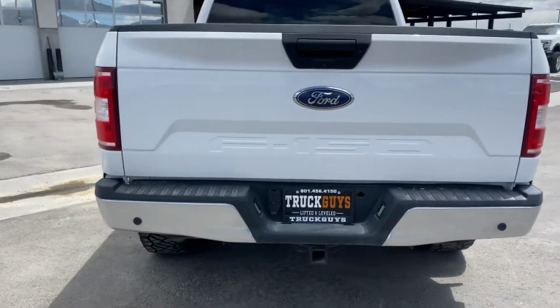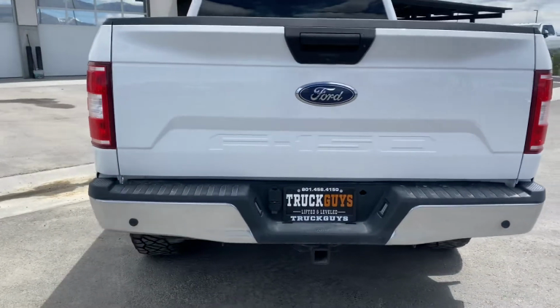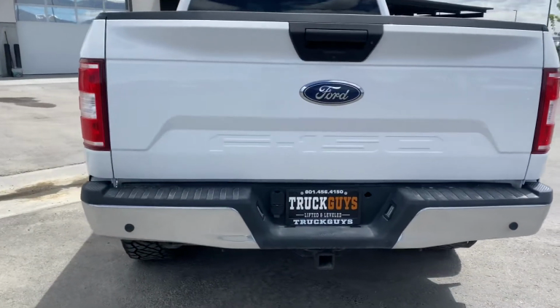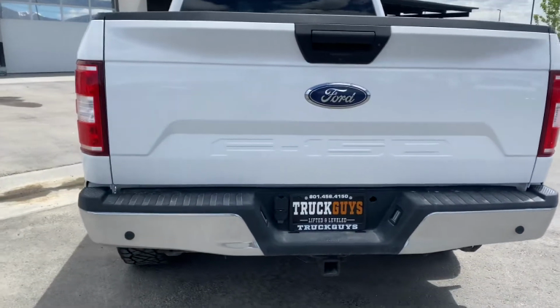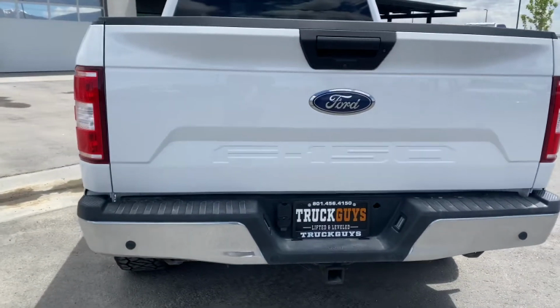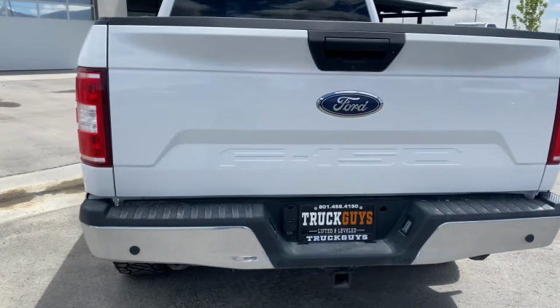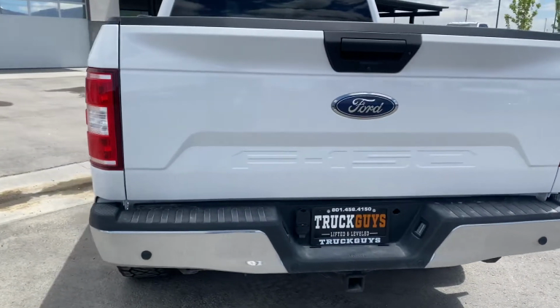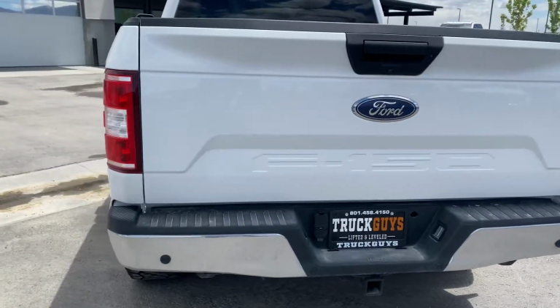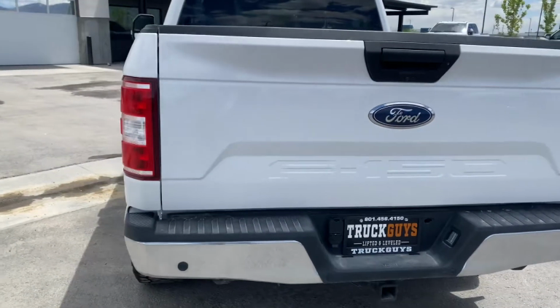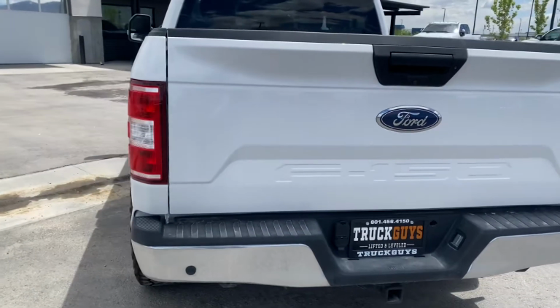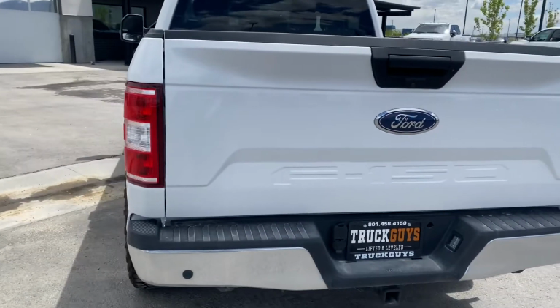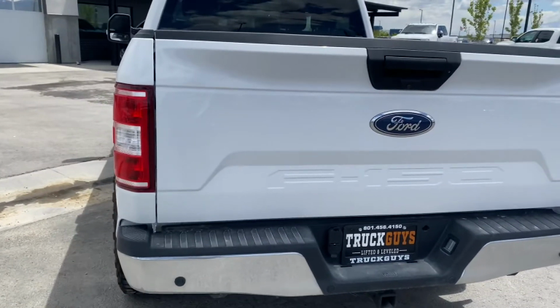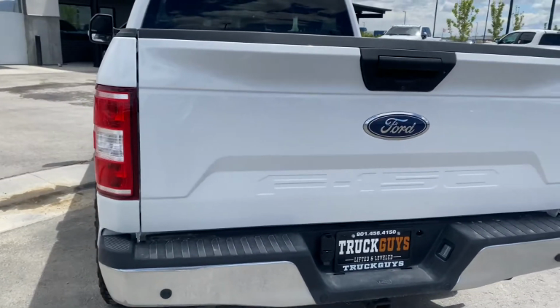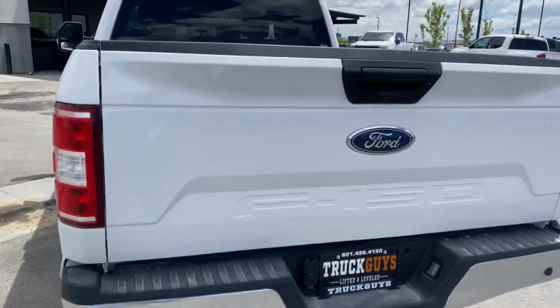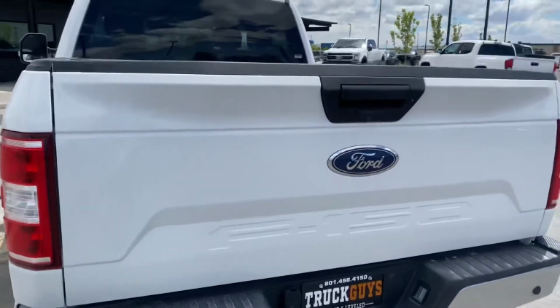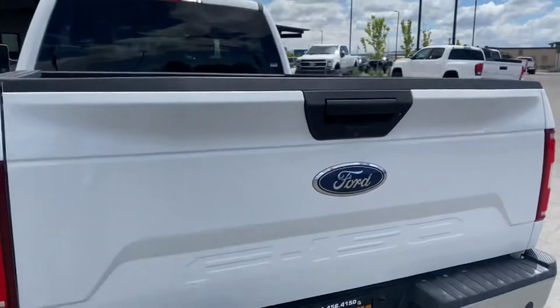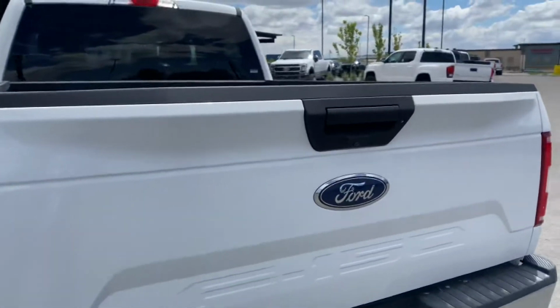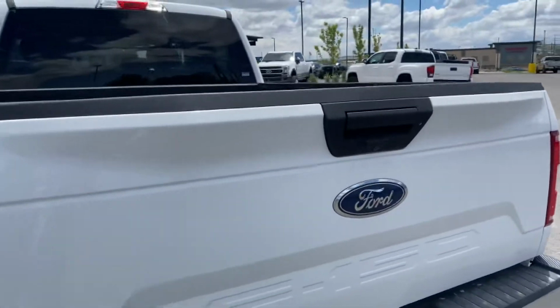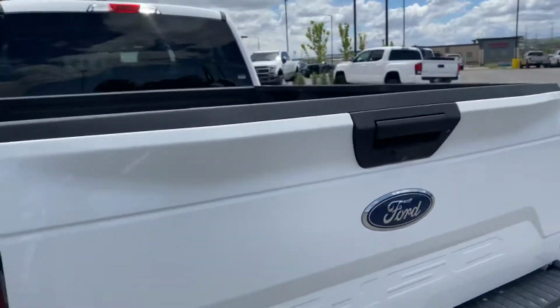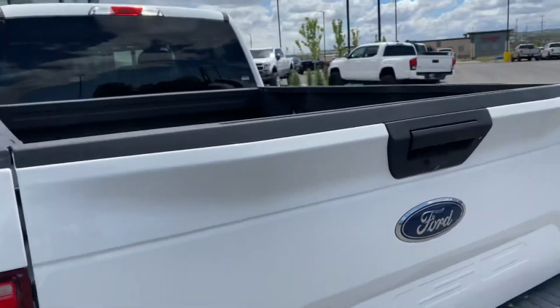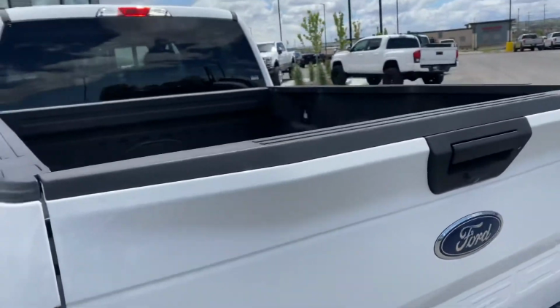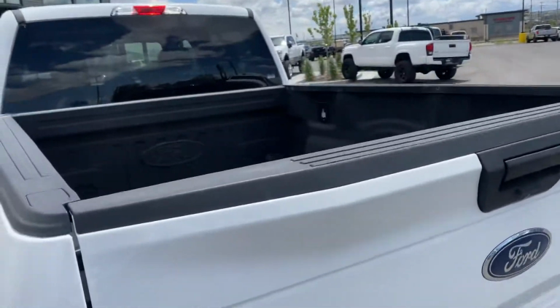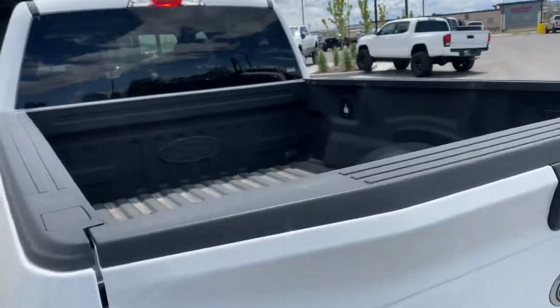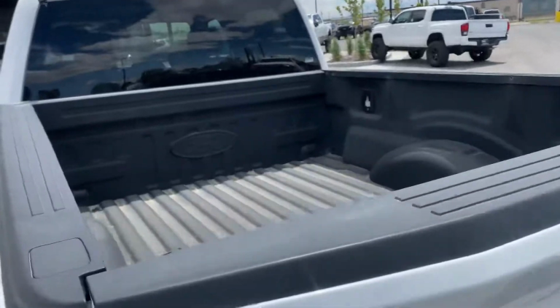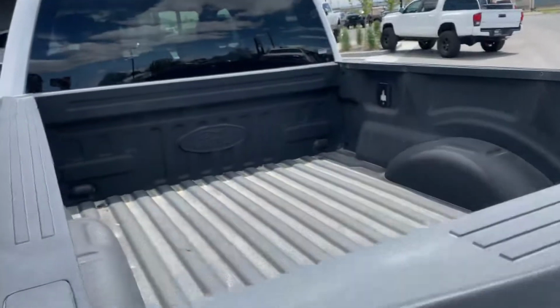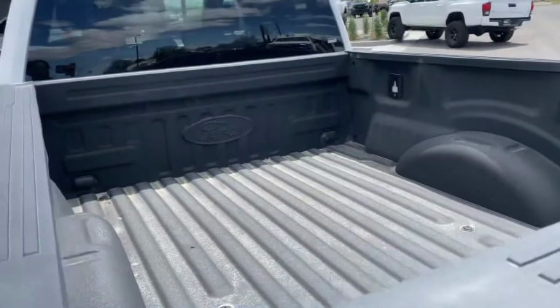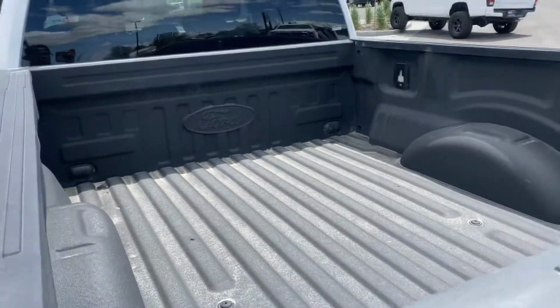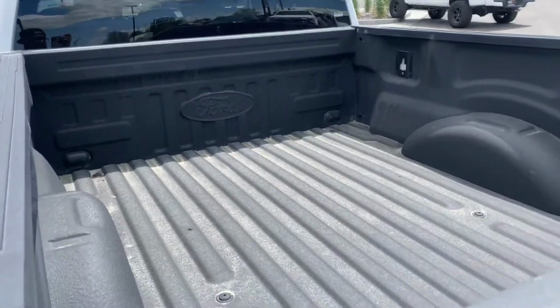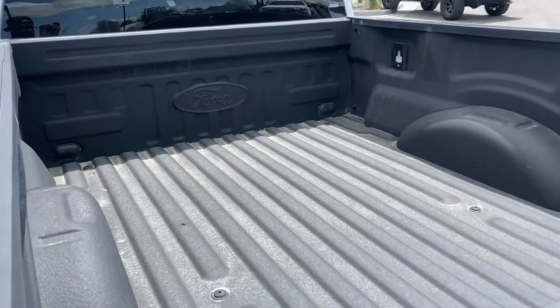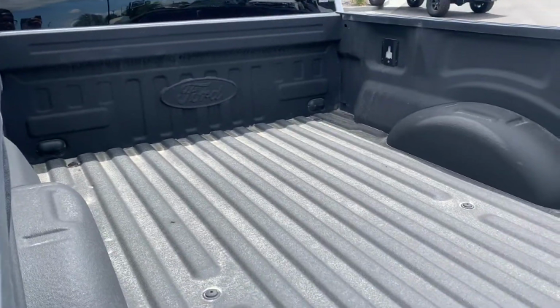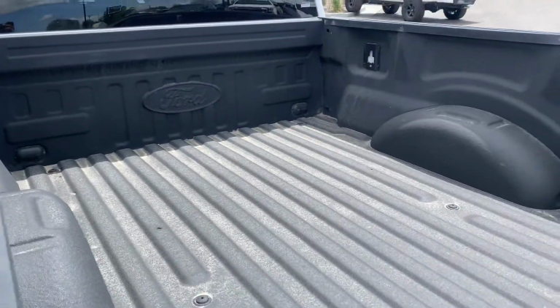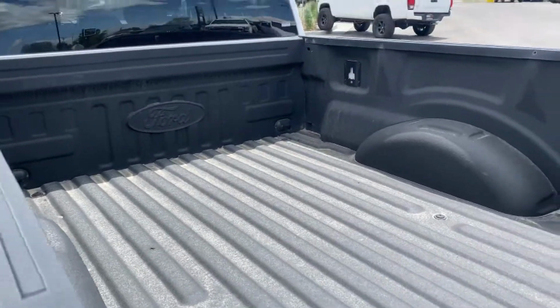This truck does have your rear parking sensors on the bumpers, has a backup camera, and a Ford factory bed liner.